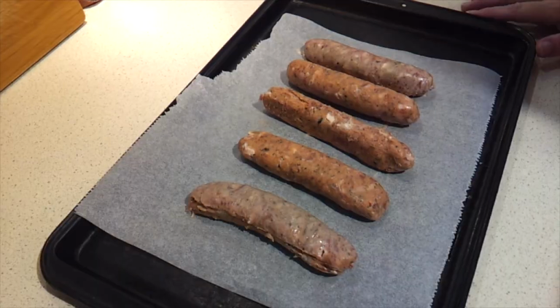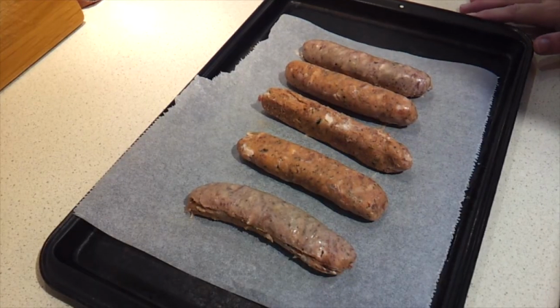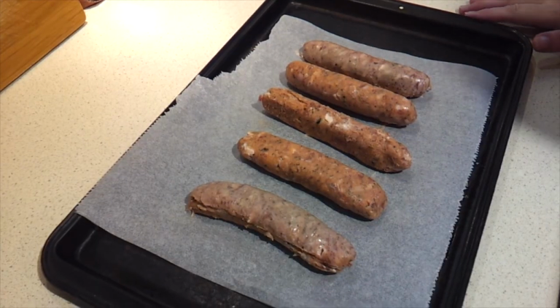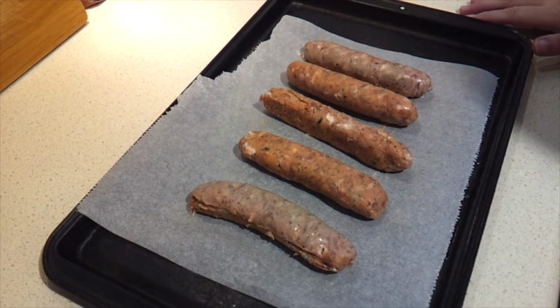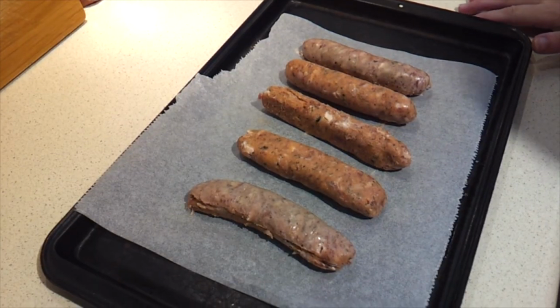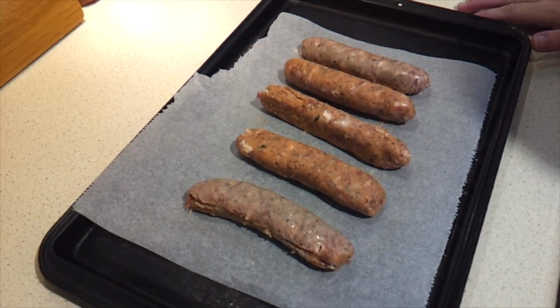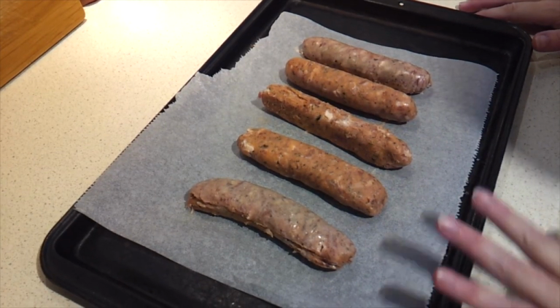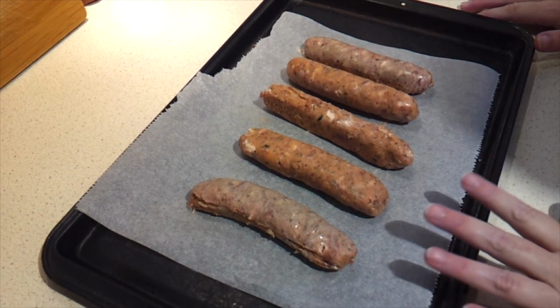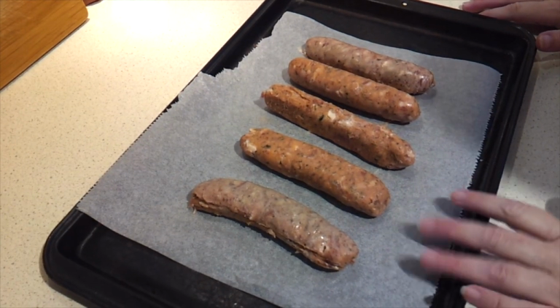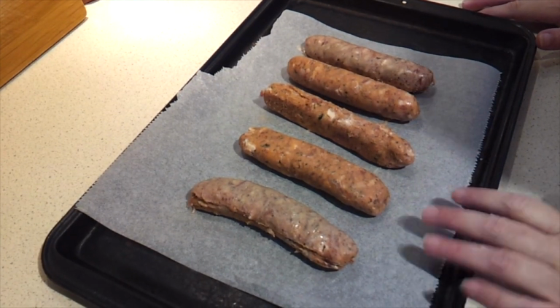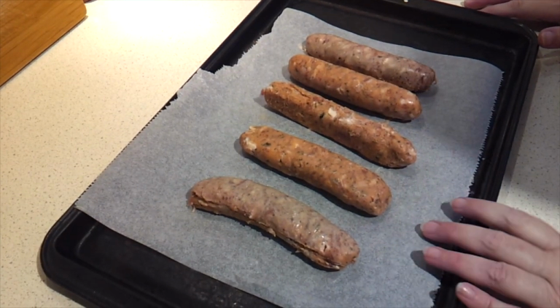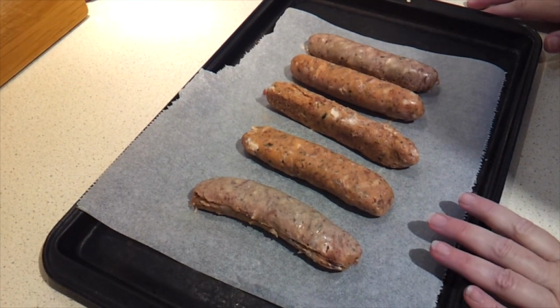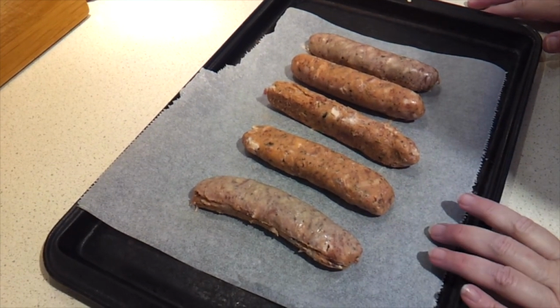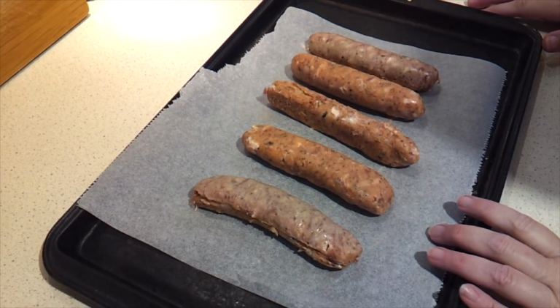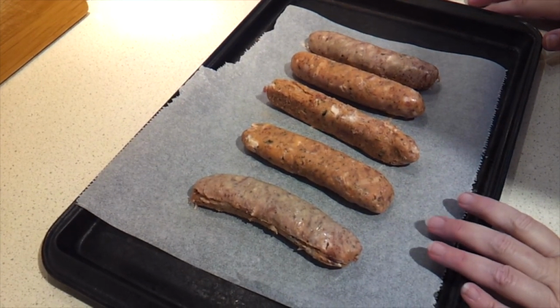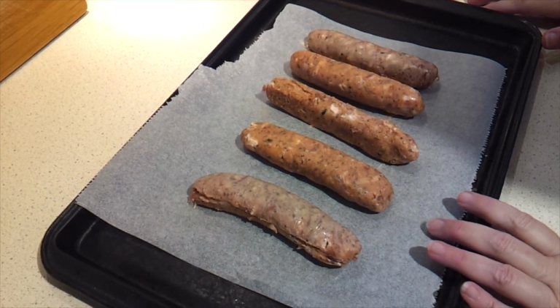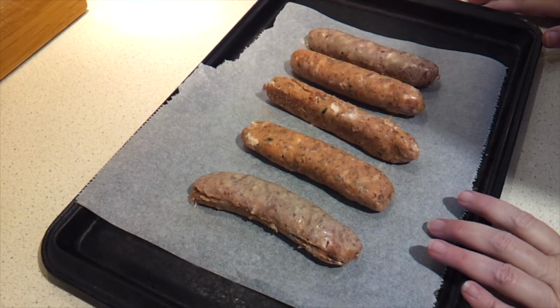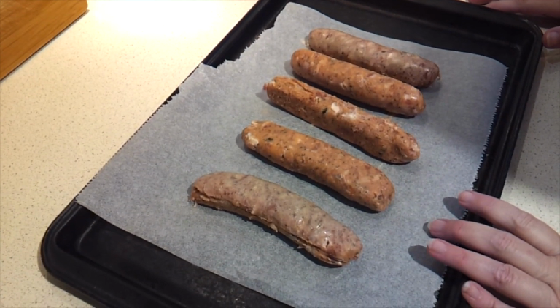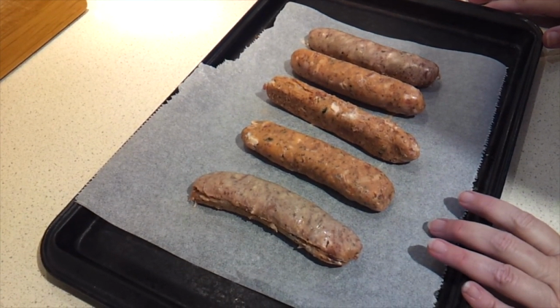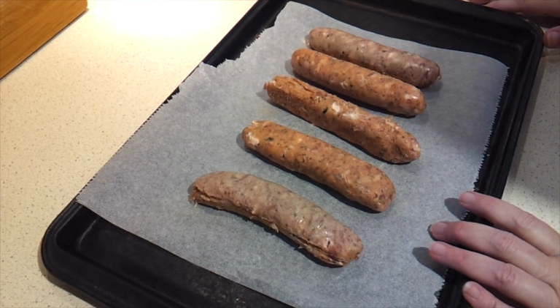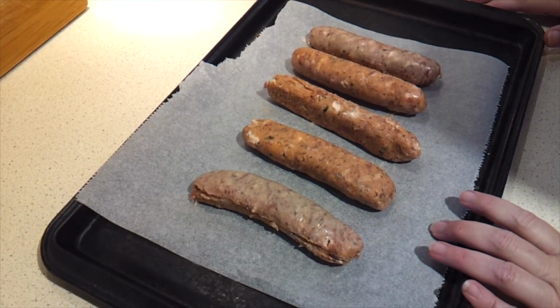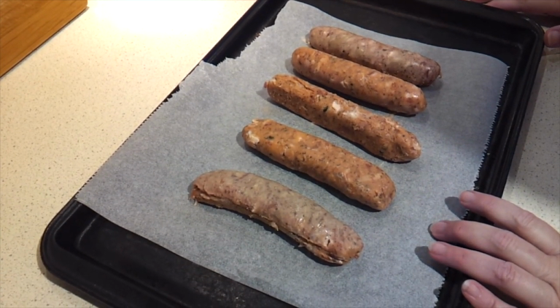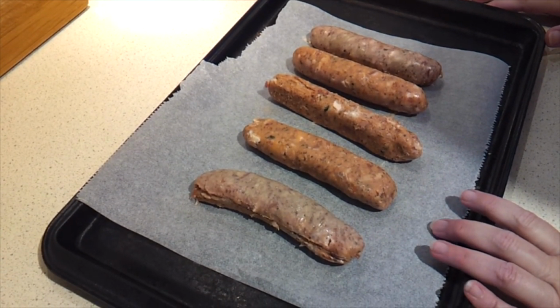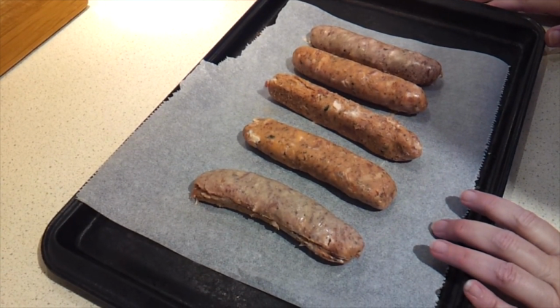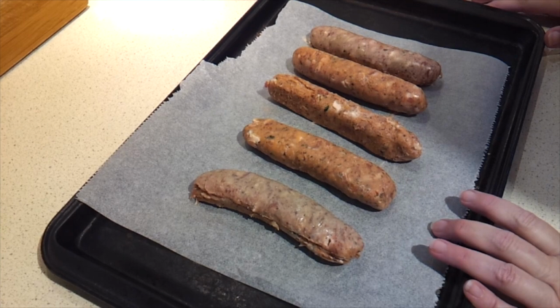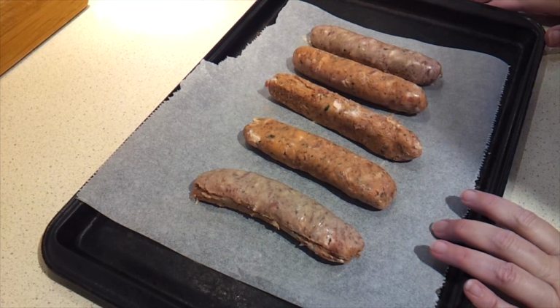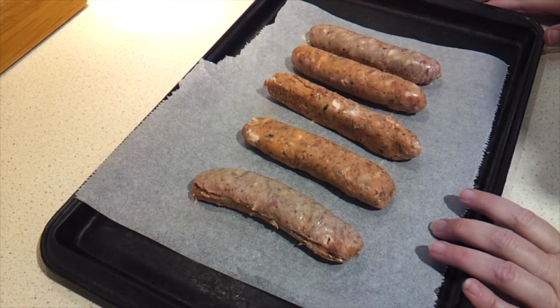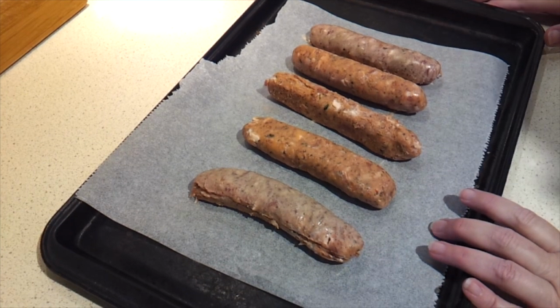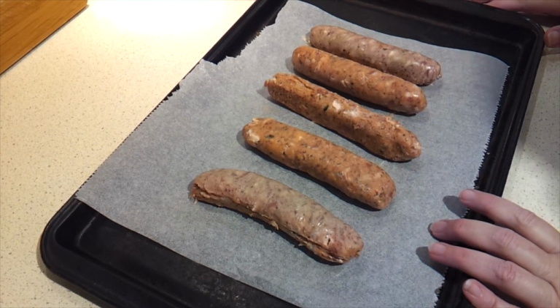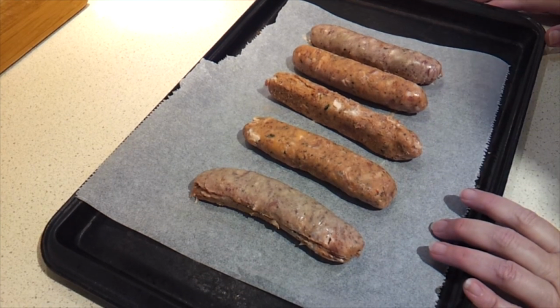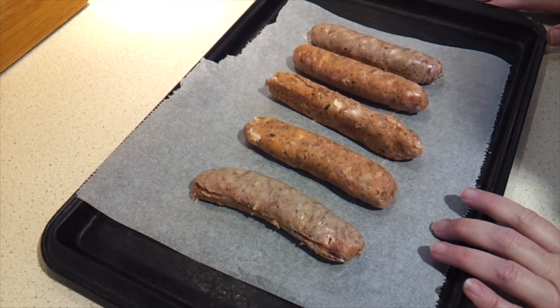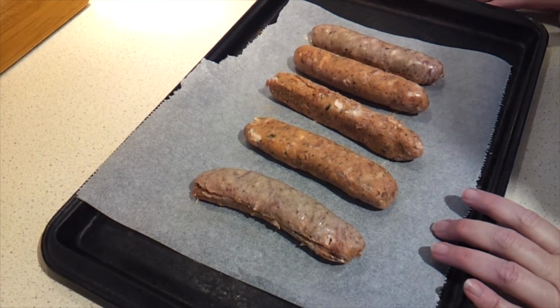Put your sausages on a tray that's been lined with baking paper and we're going to pop those in our preheated oven for about 10 minutes.